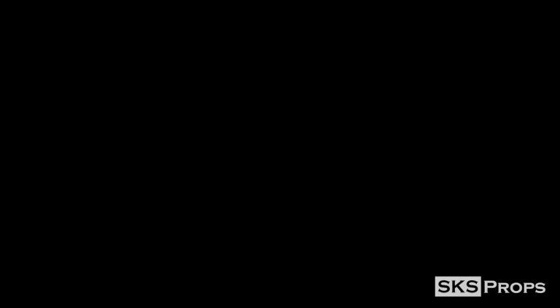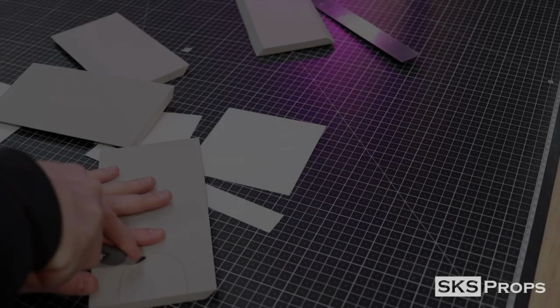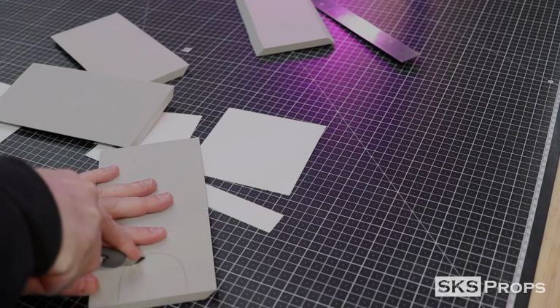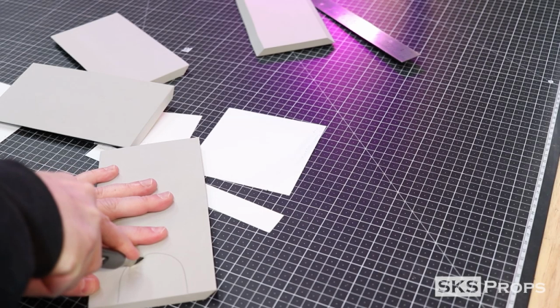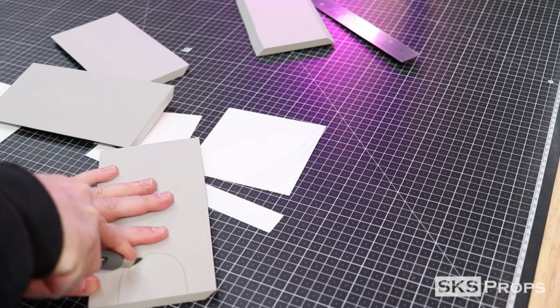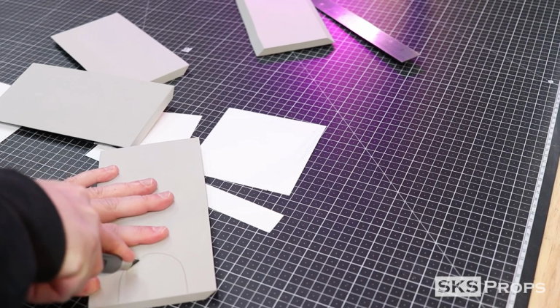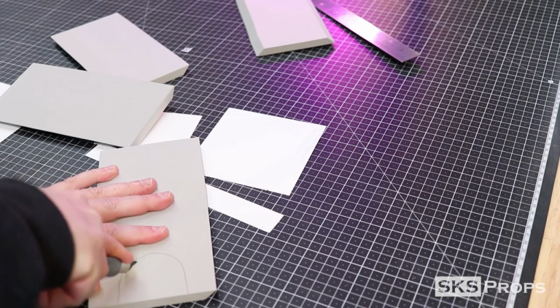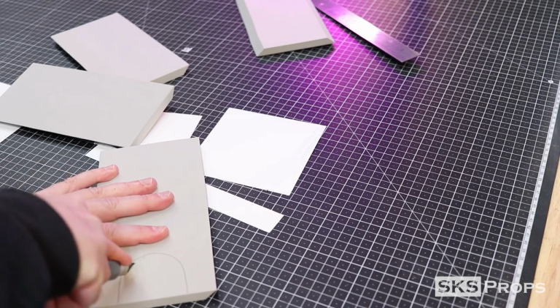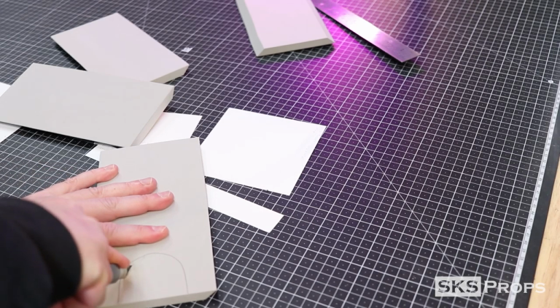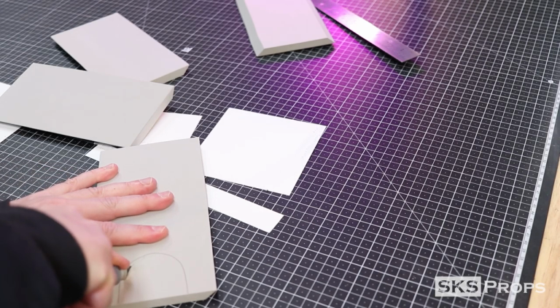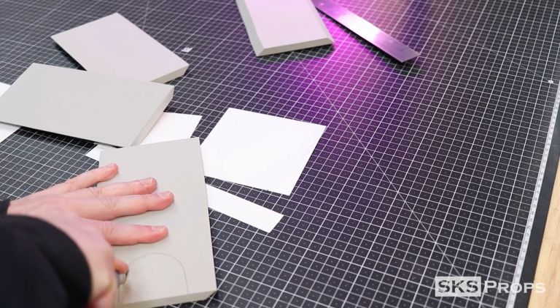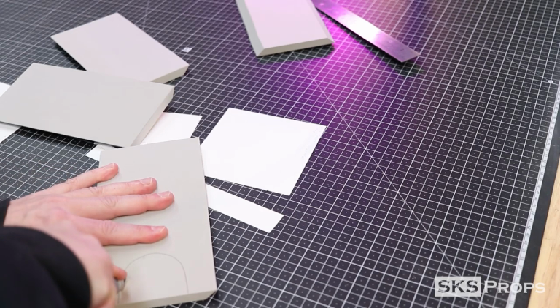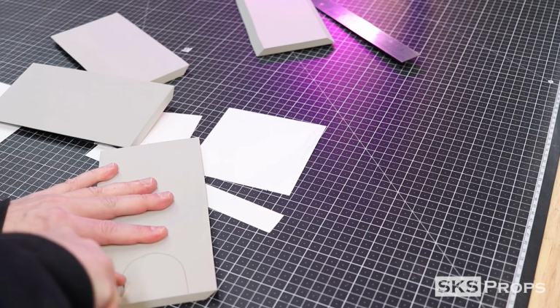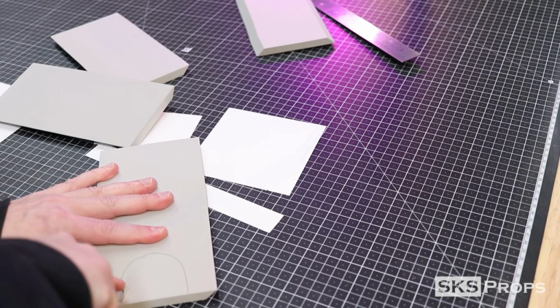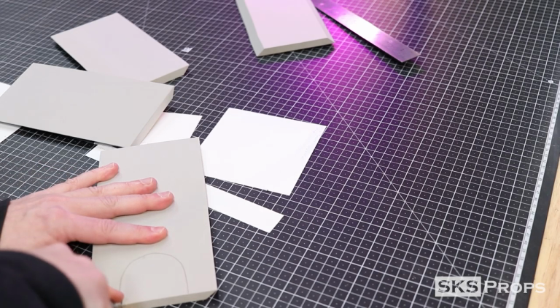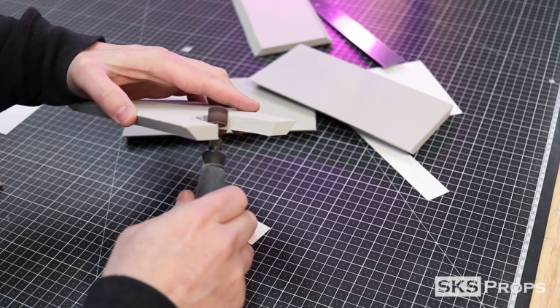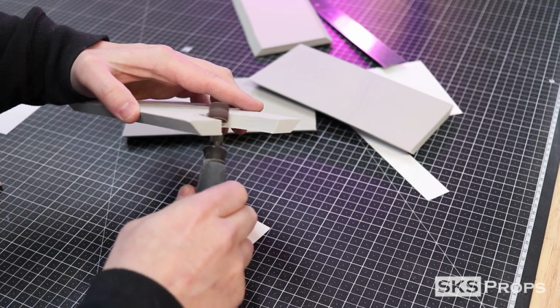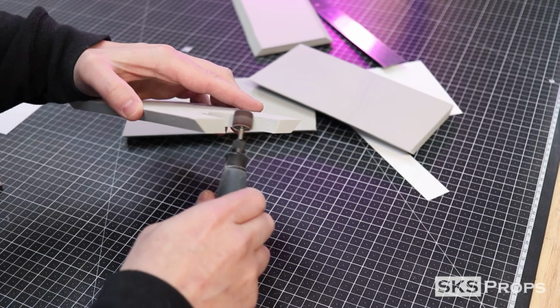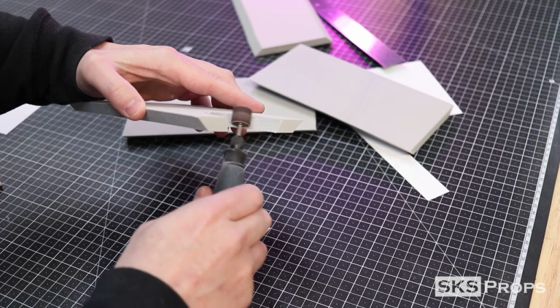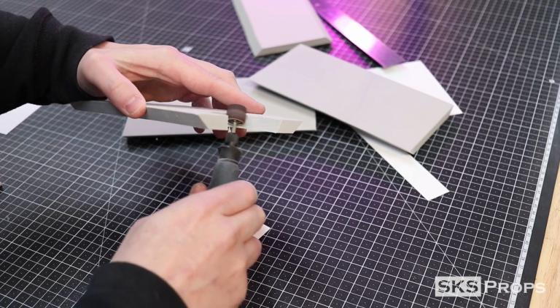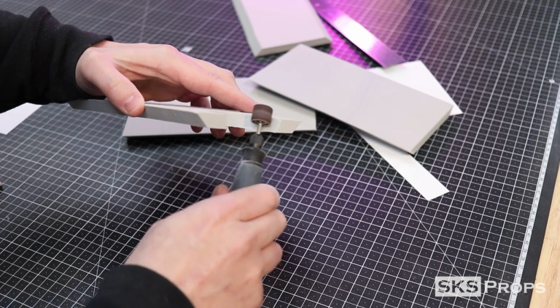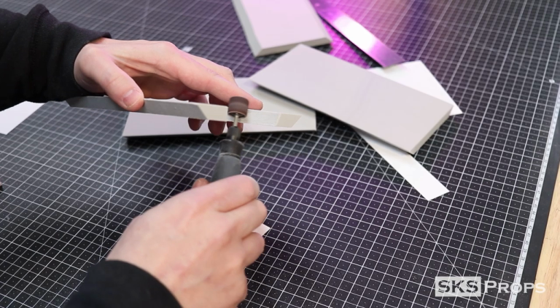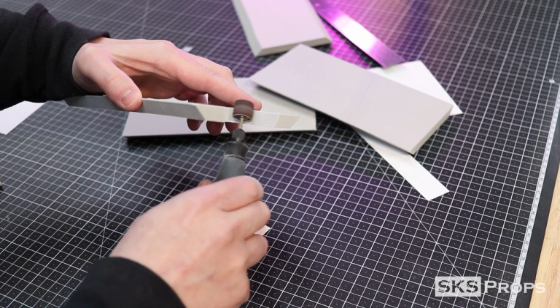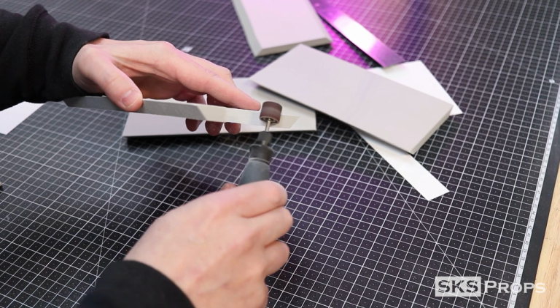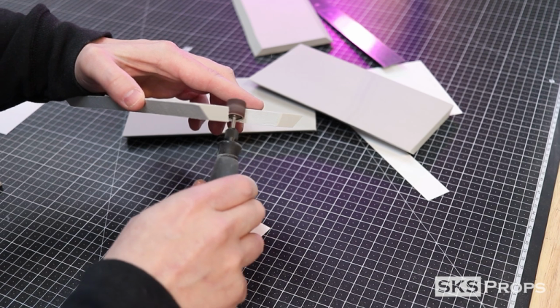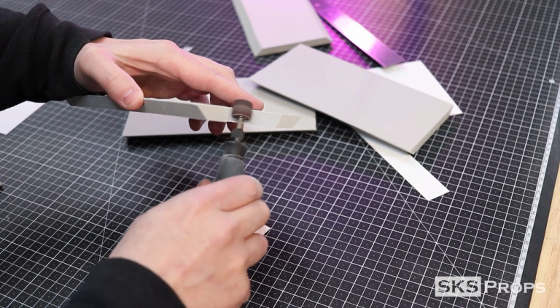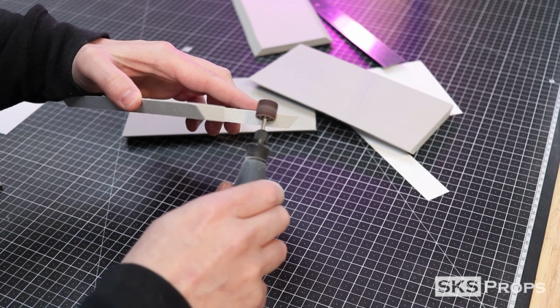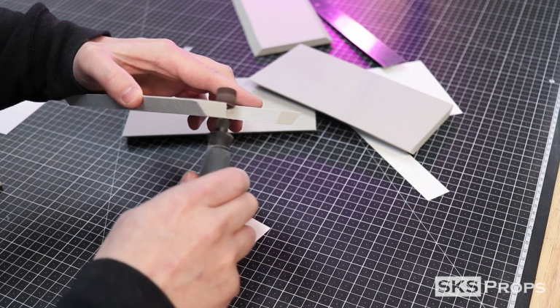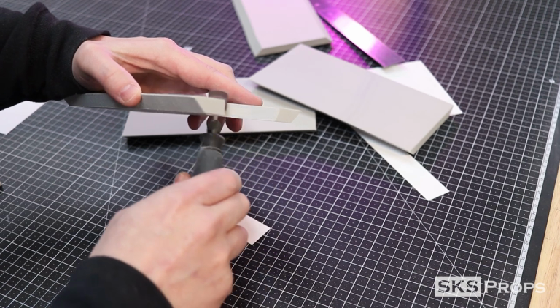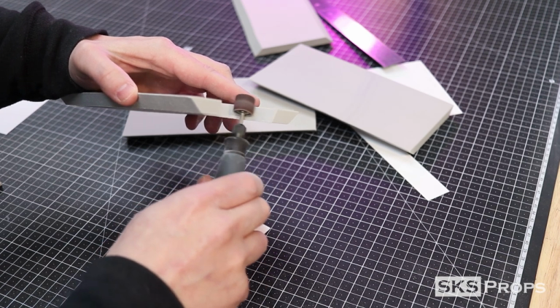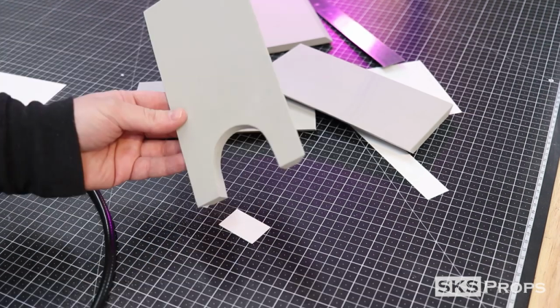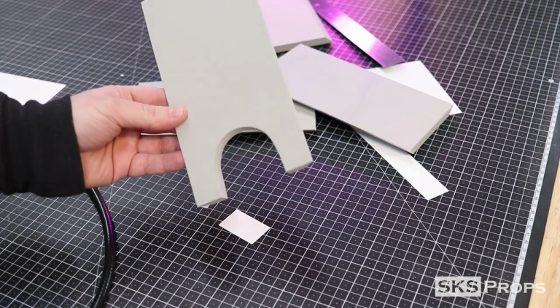I rough cut the door for the dice tower using a utility knife and clean it up using a medium grit sanding drum on my Dremel rotary tool.